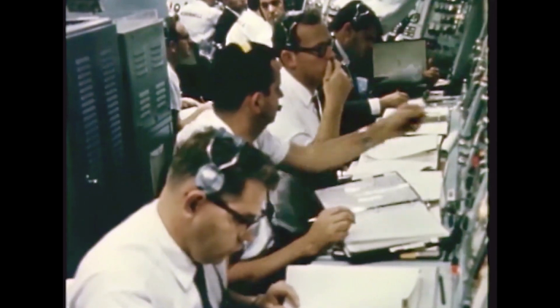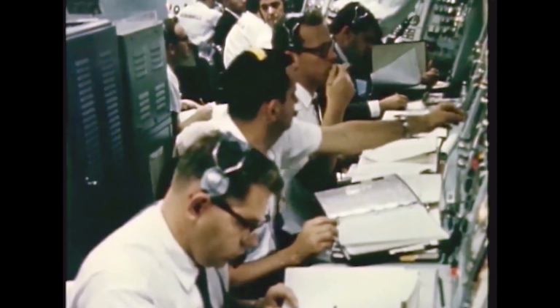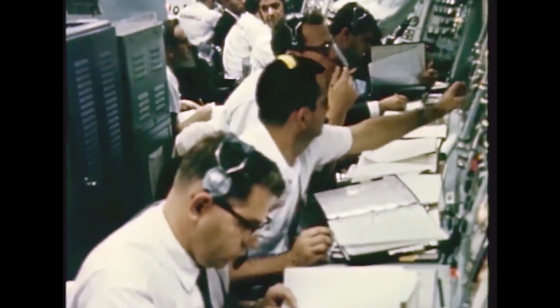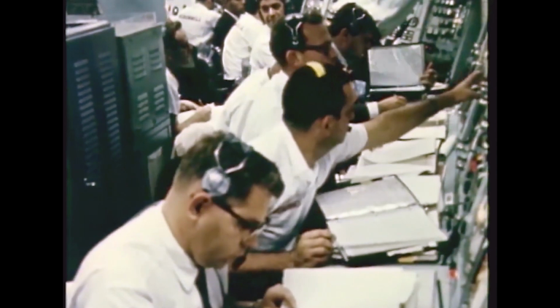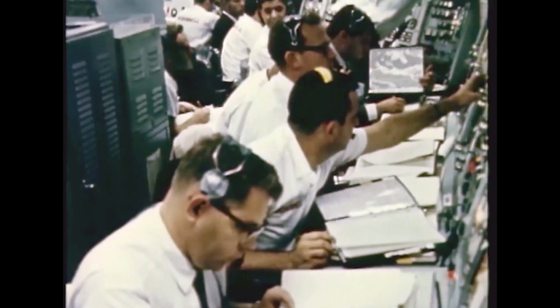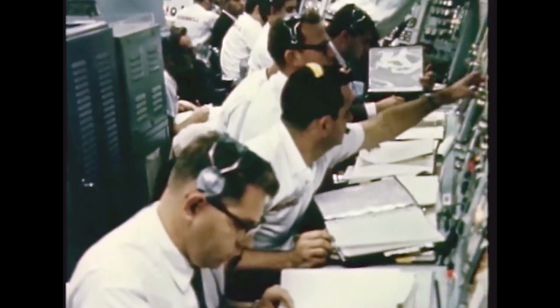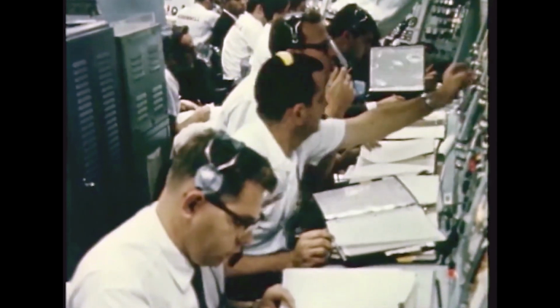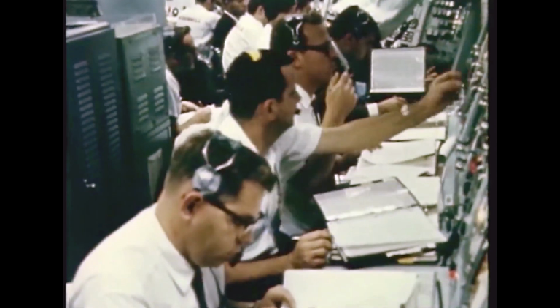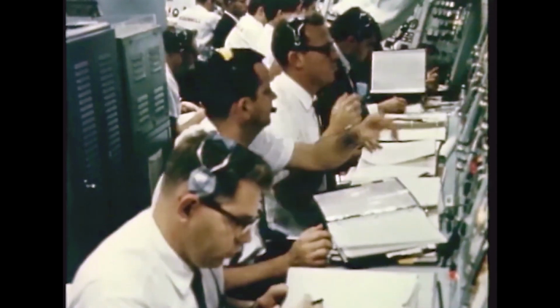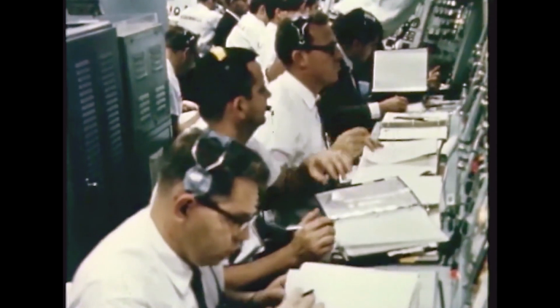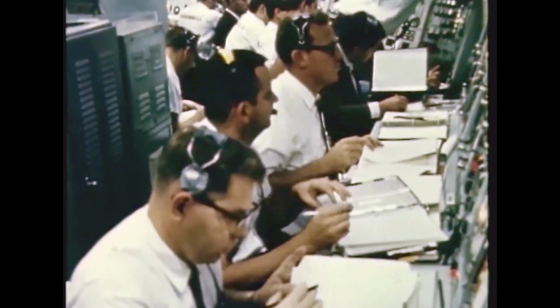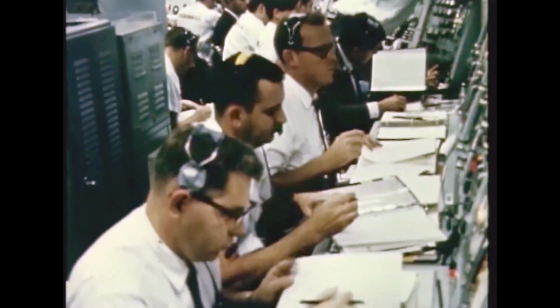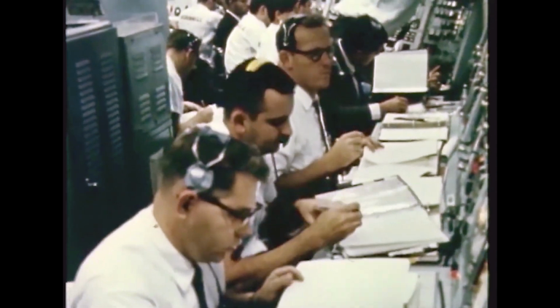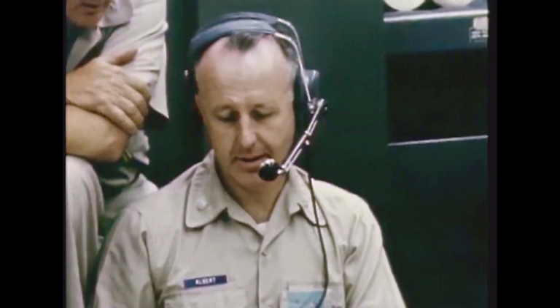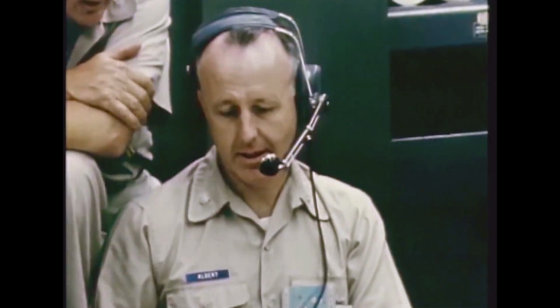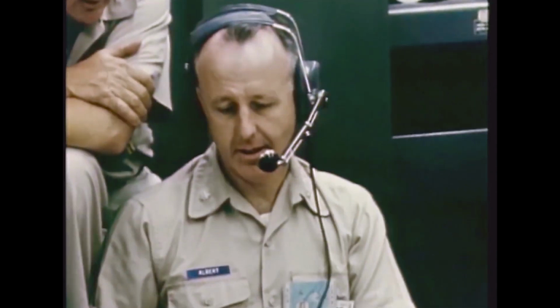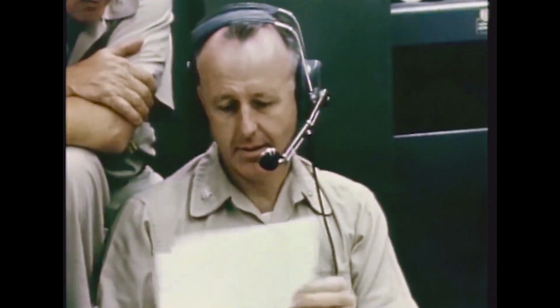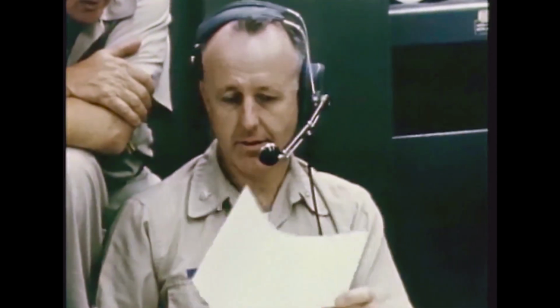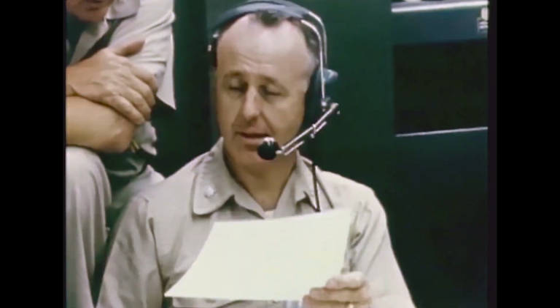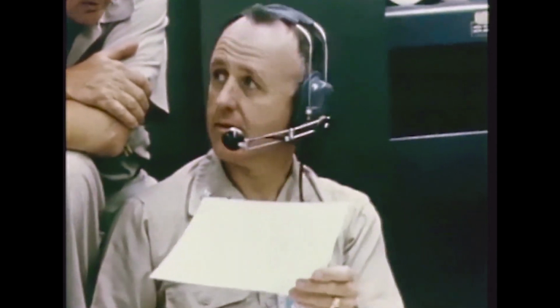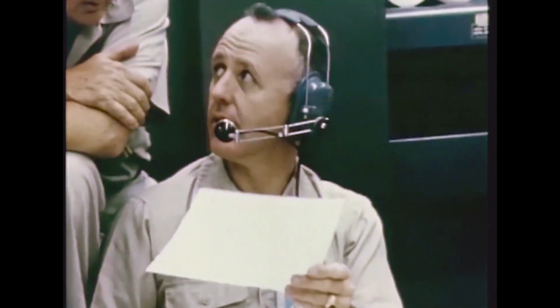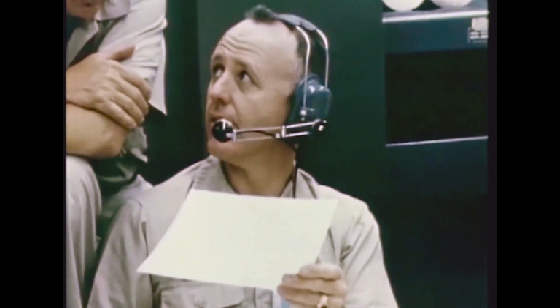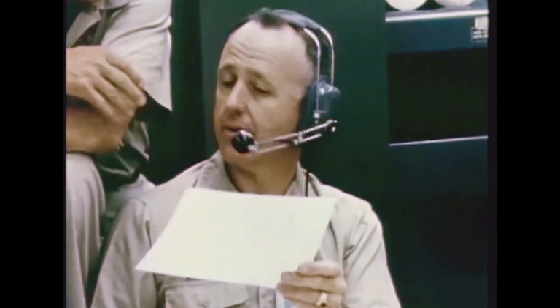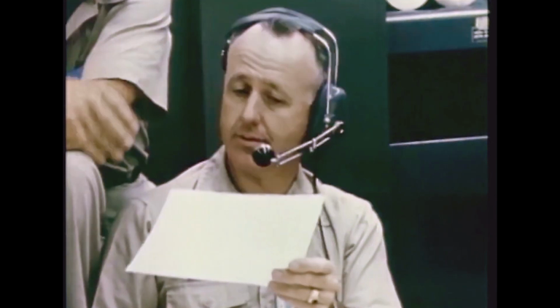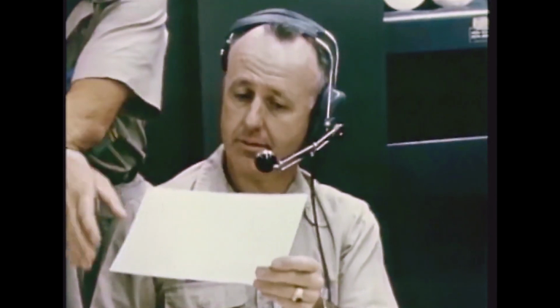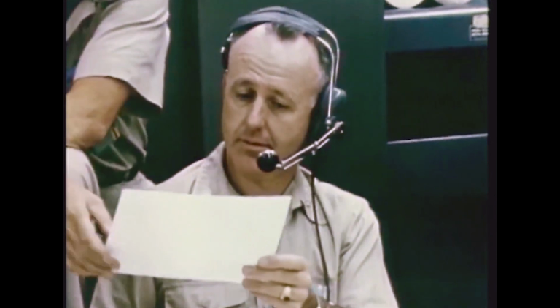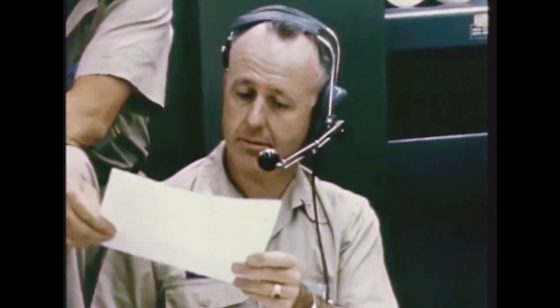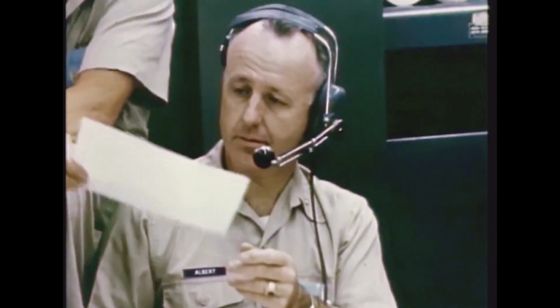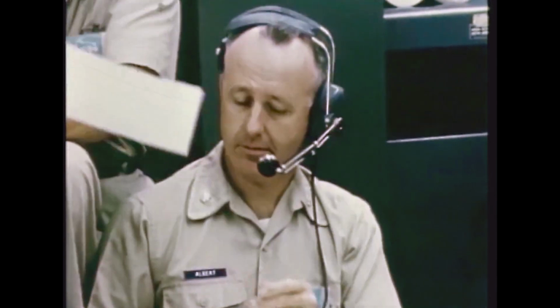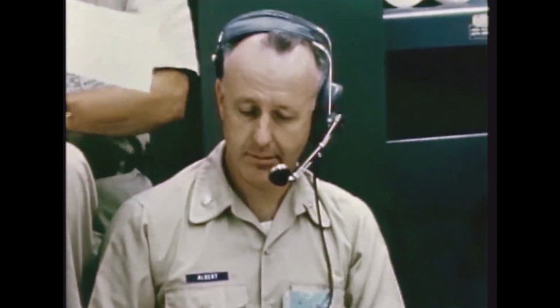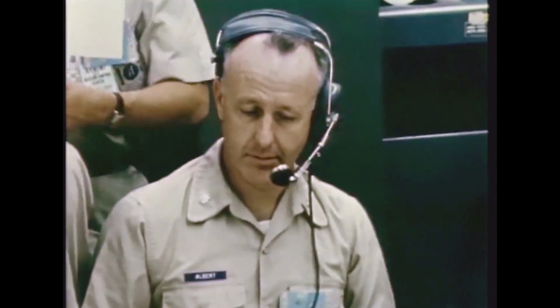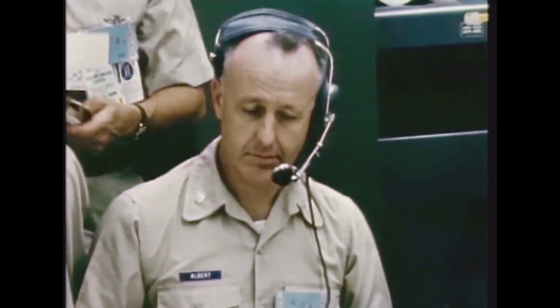GT-7, the first leg of the ambitious double Gemini mission, was launched on December 4th.